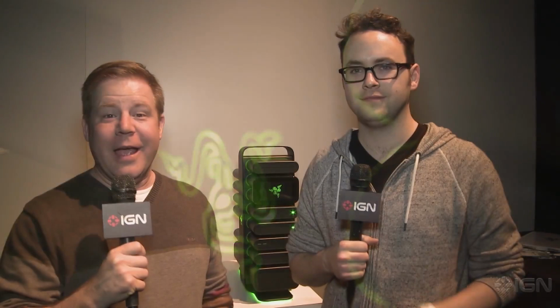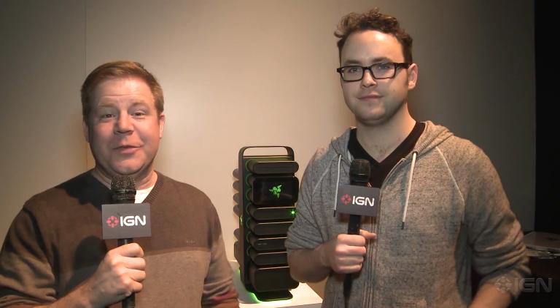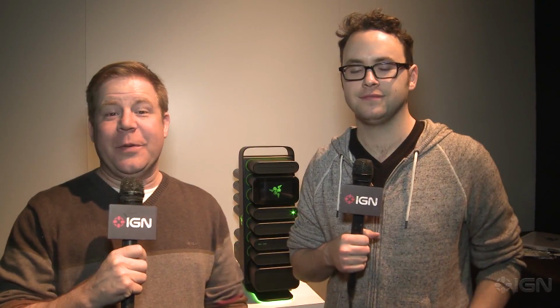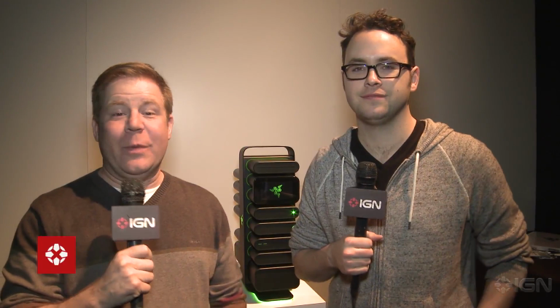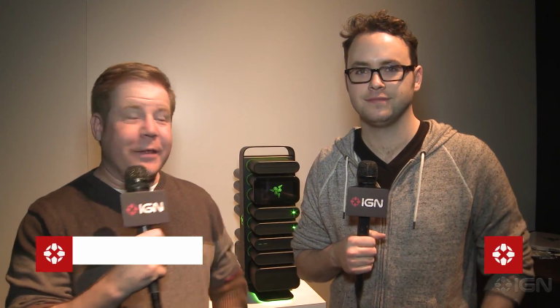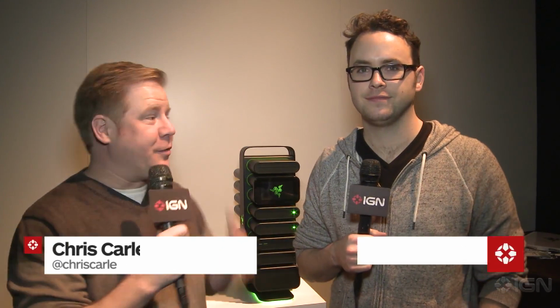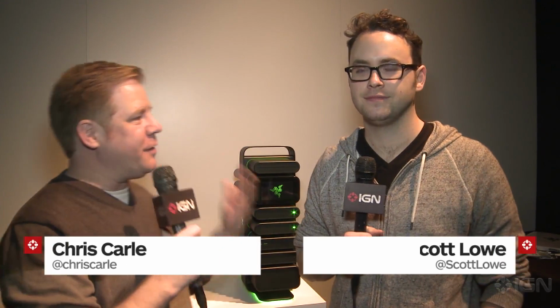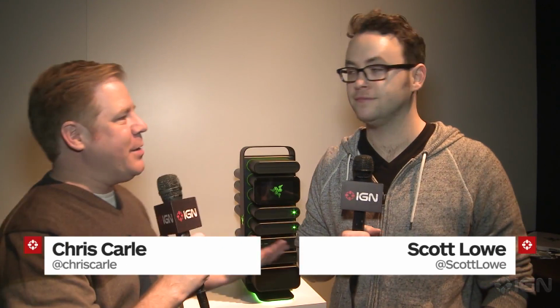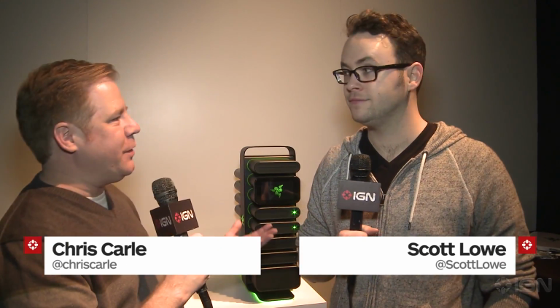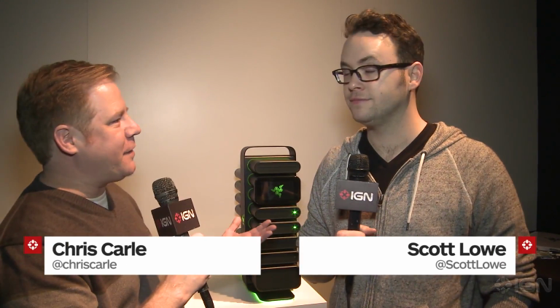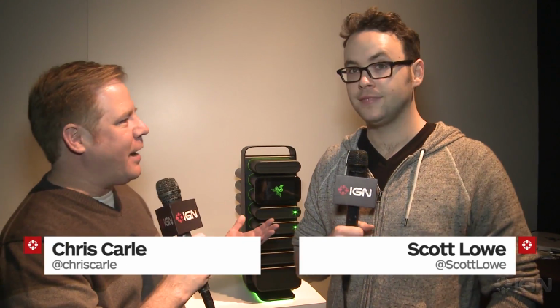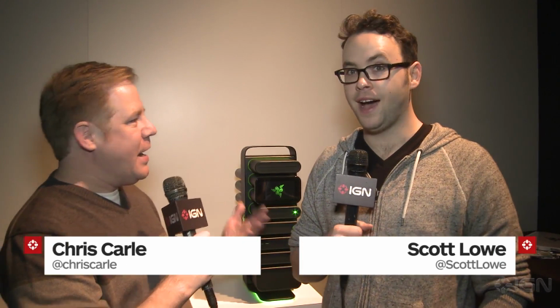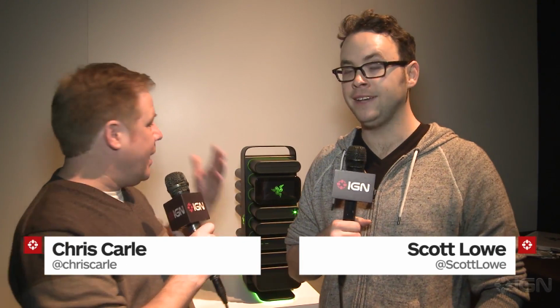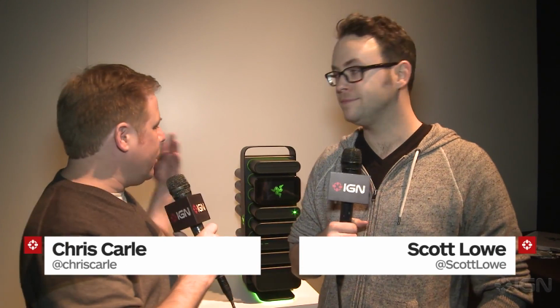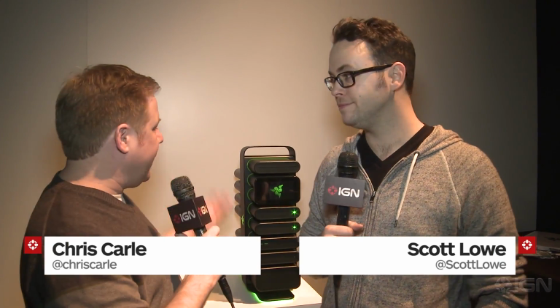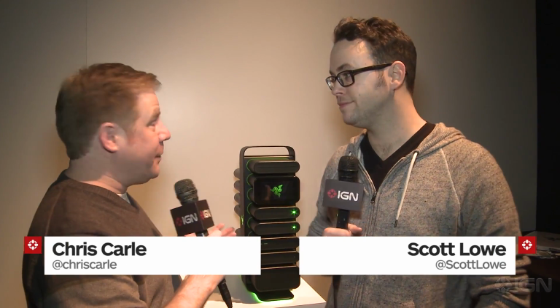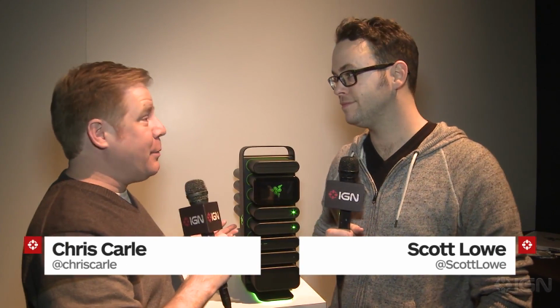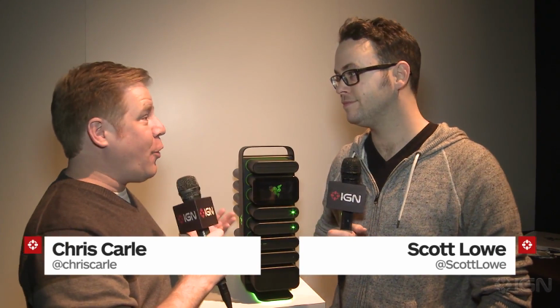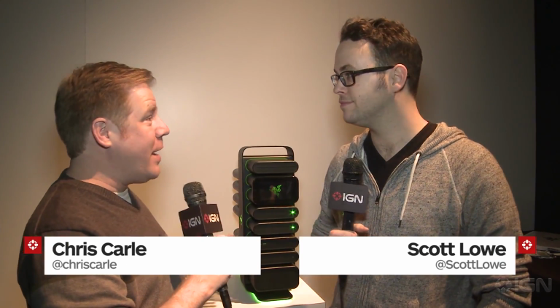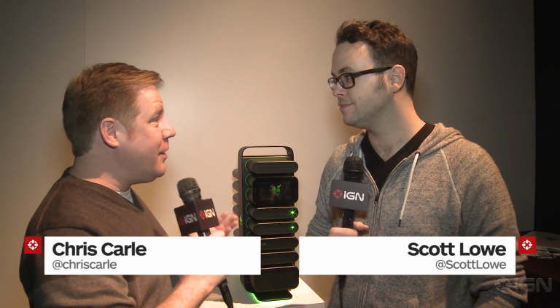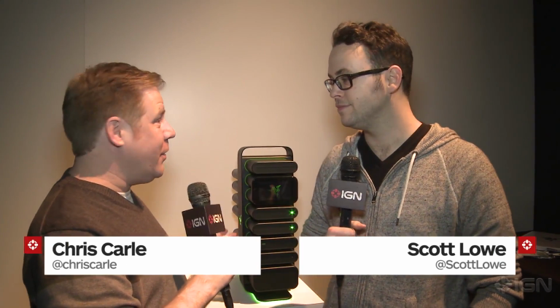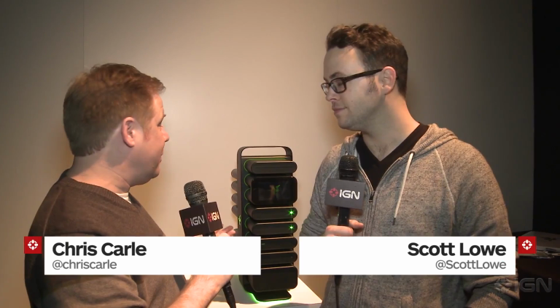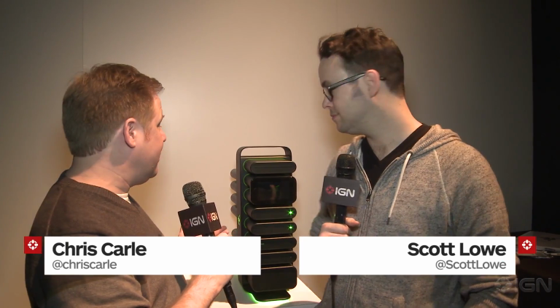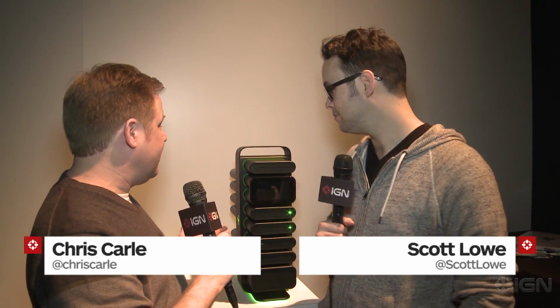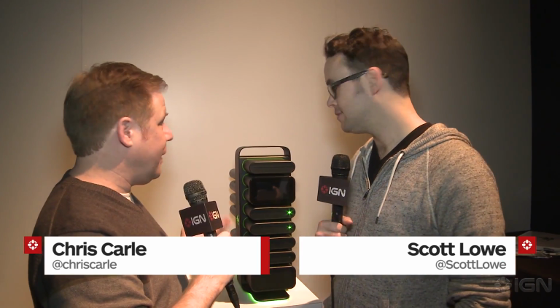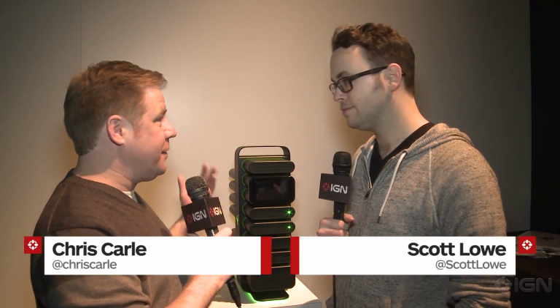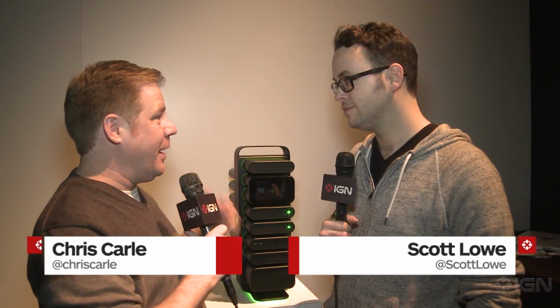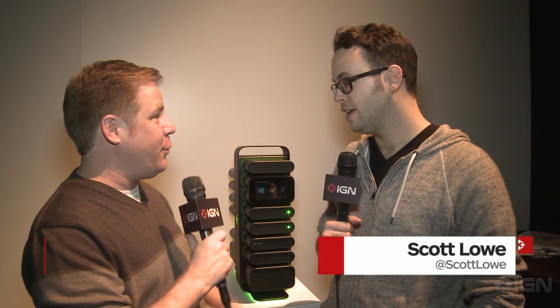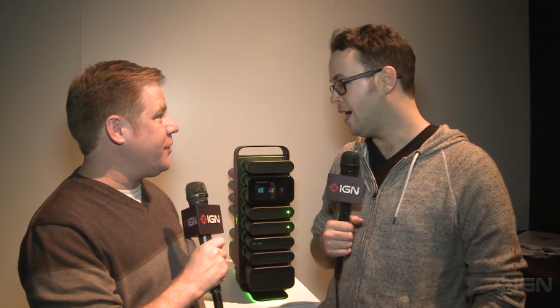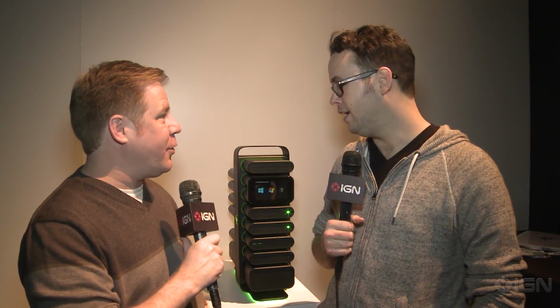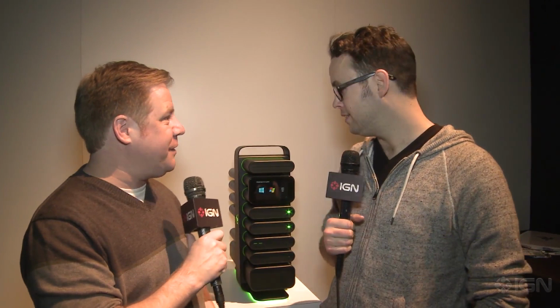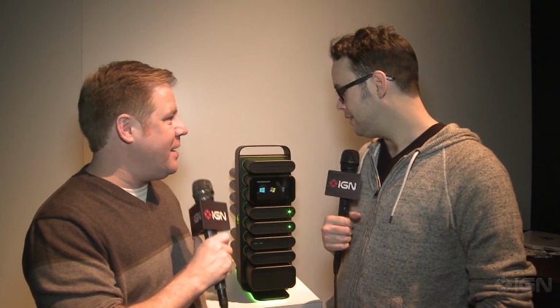Hey, what's up everybody, this is Chris, I'm here with Scott. We're looking at something brand new — tell us about it. Project Christine.